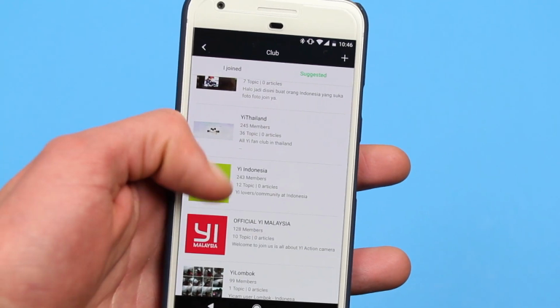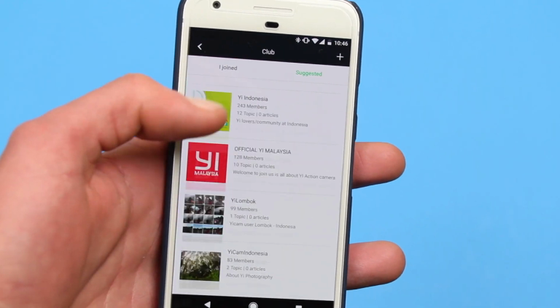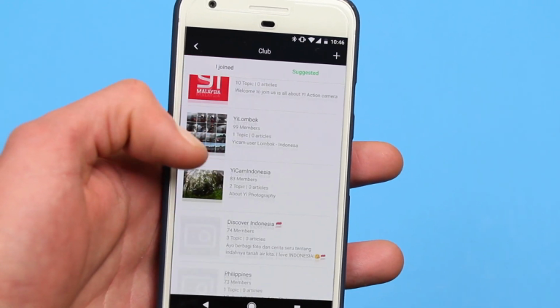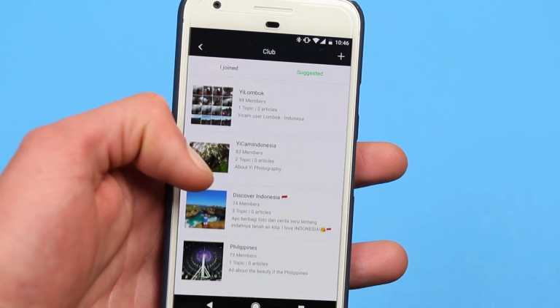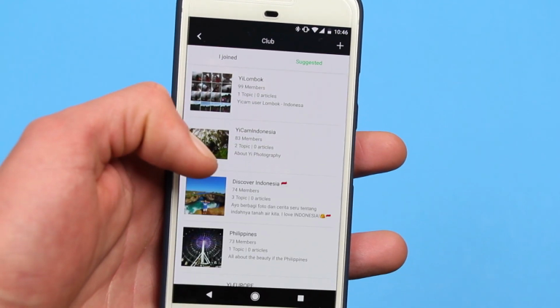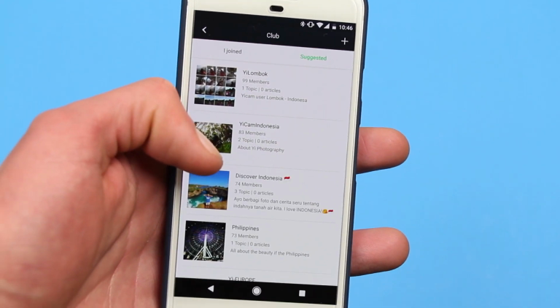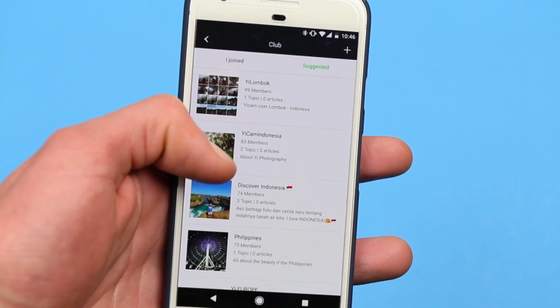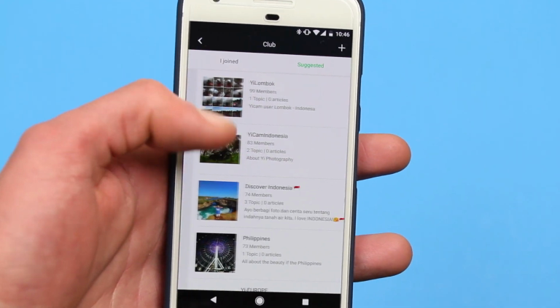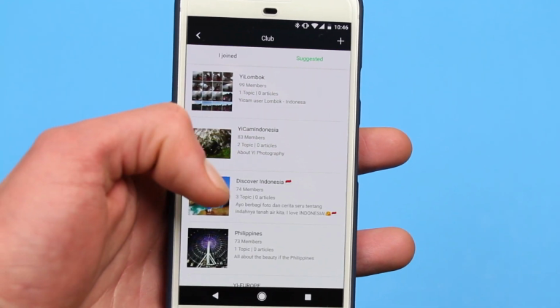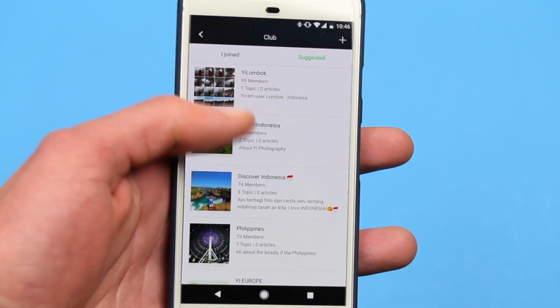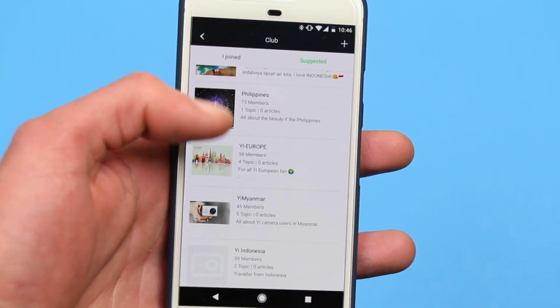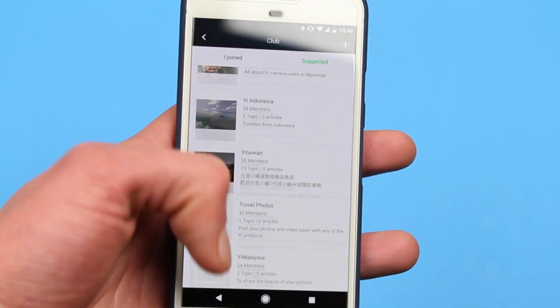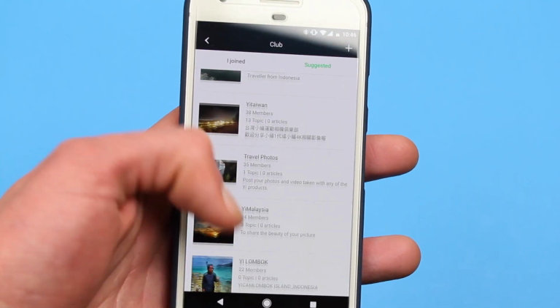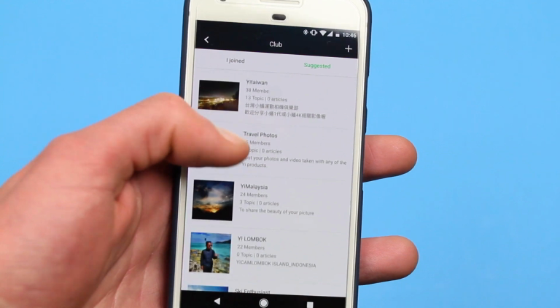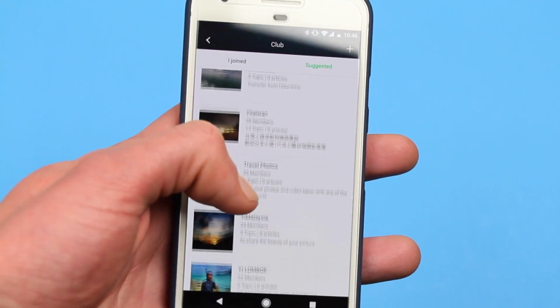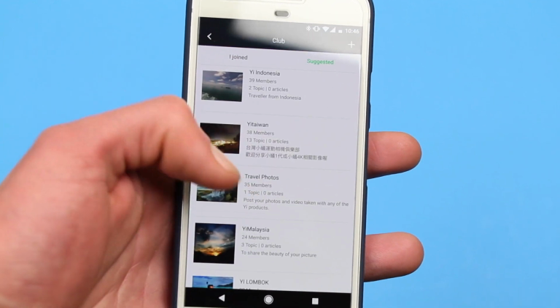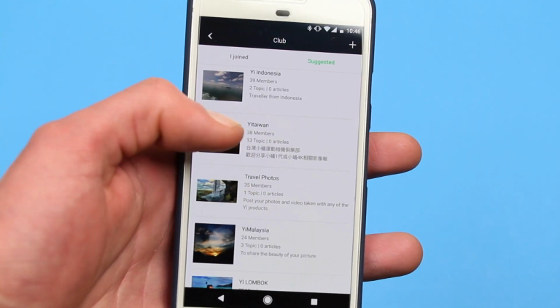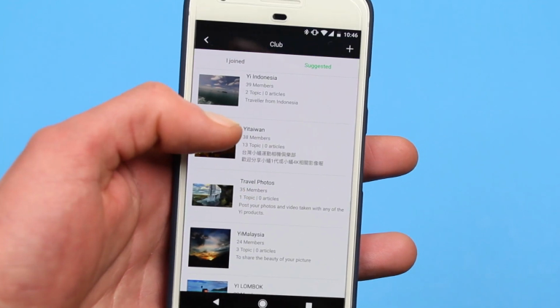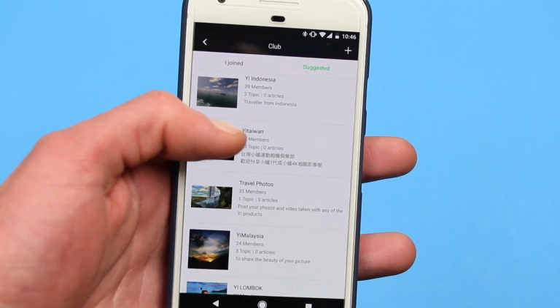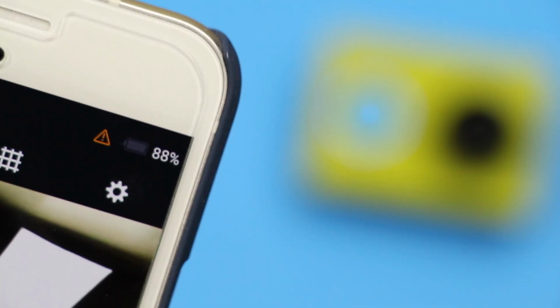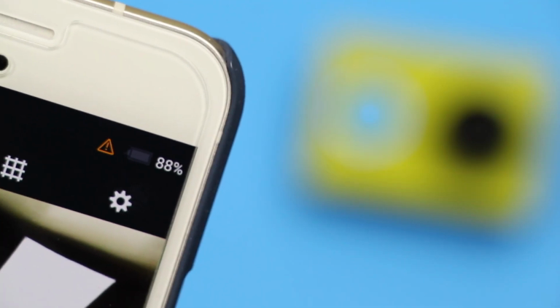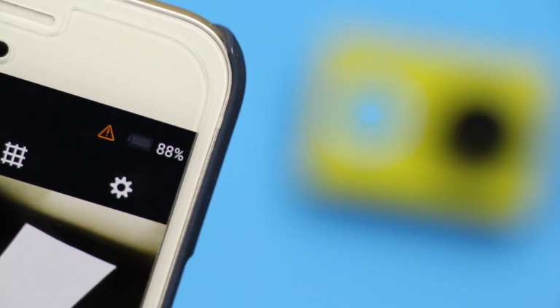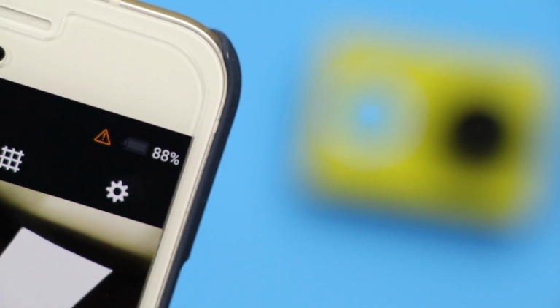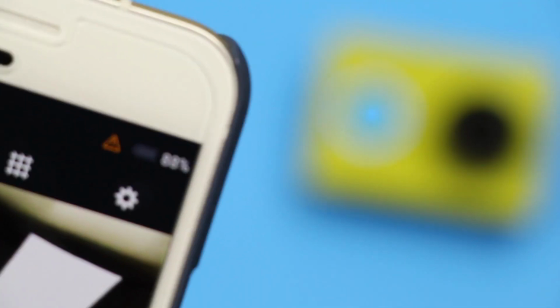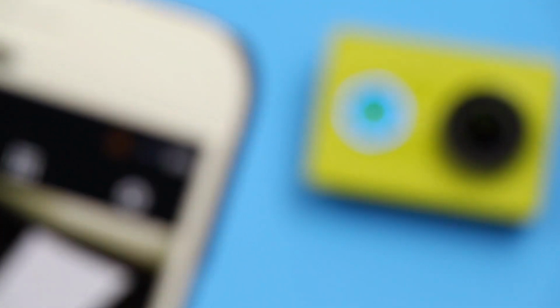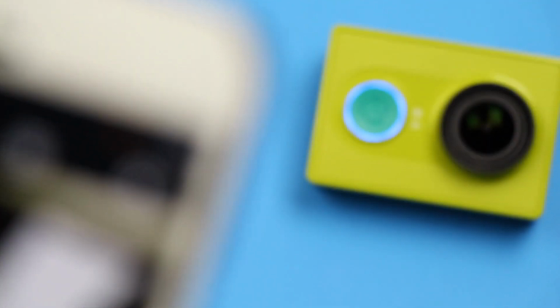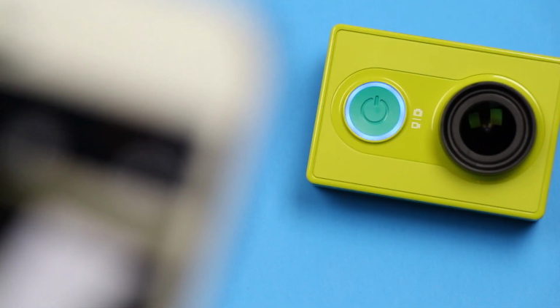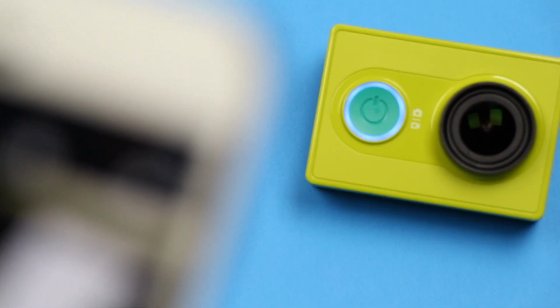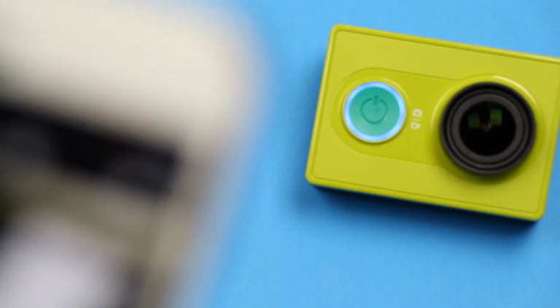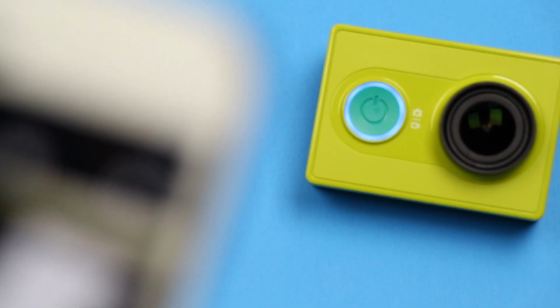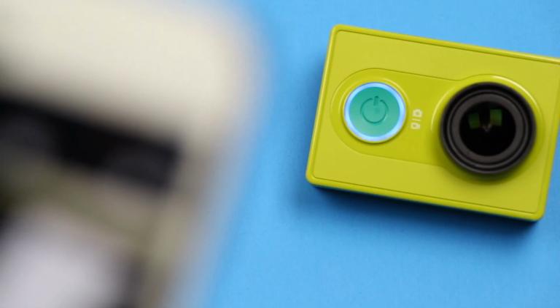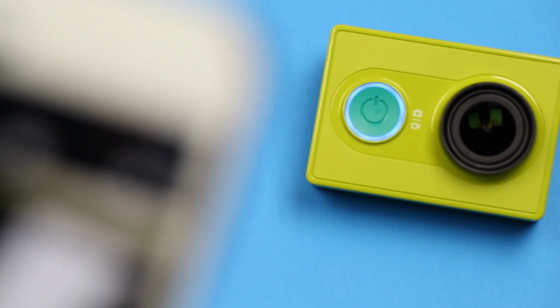But the app does what it needs to, and after using it a few times, you get used to some of its quirks. Sadly, the app is the only part that has changed.